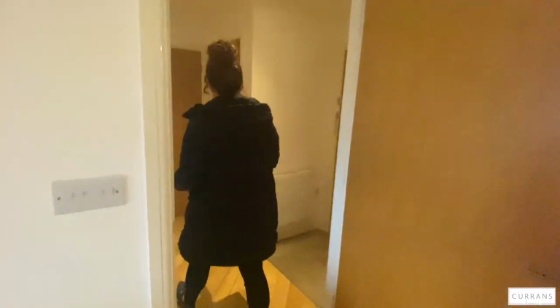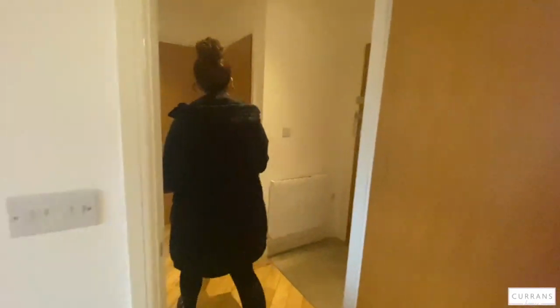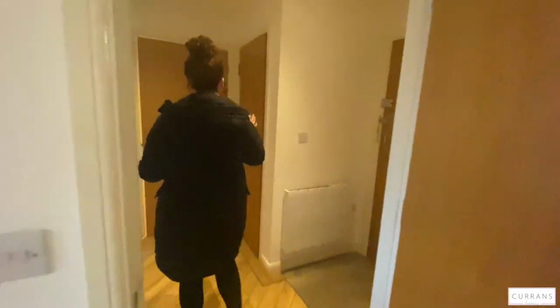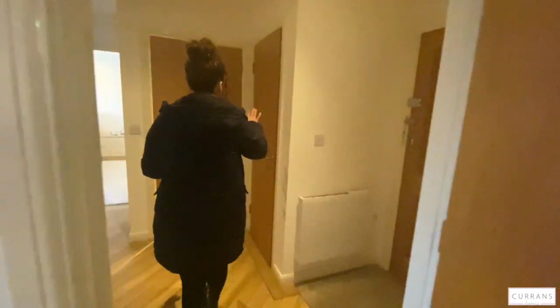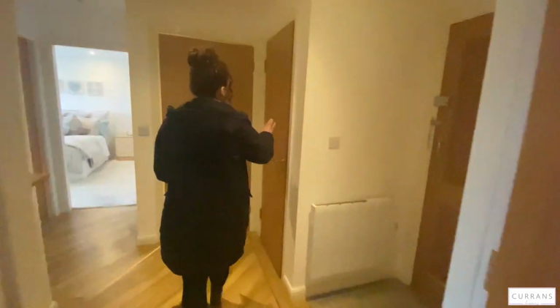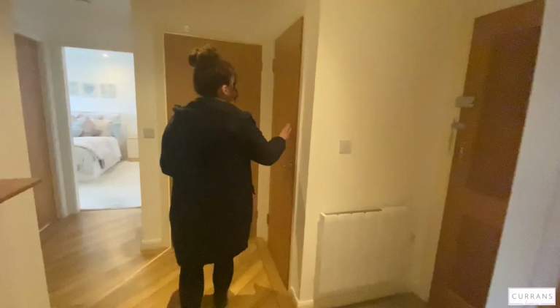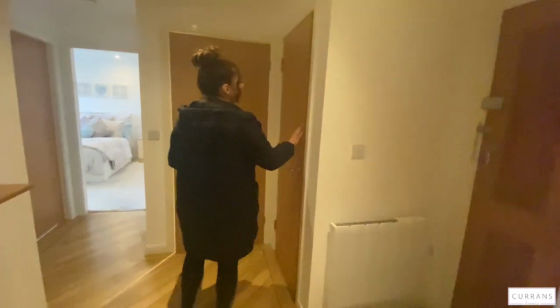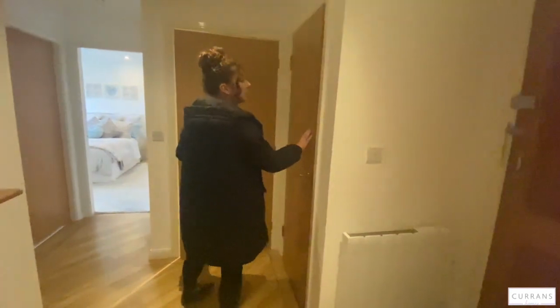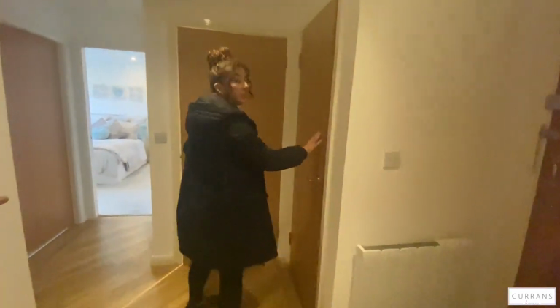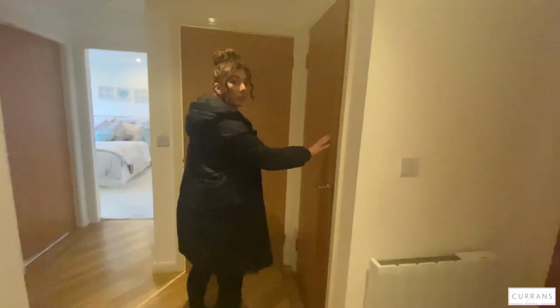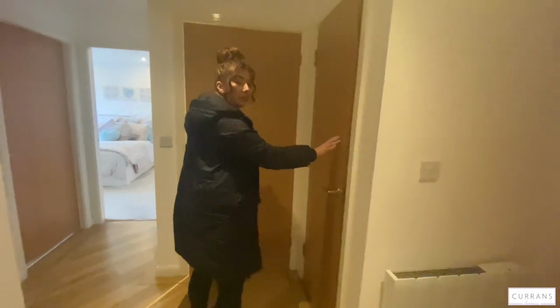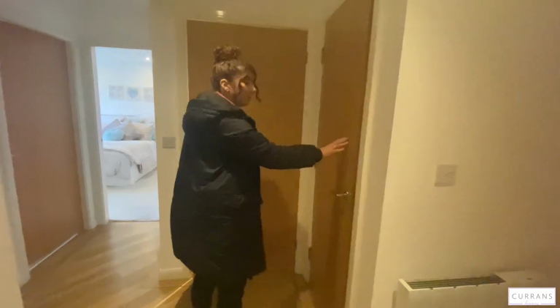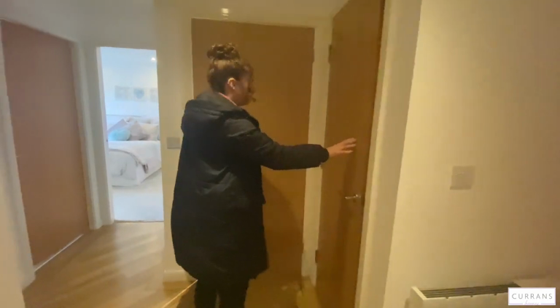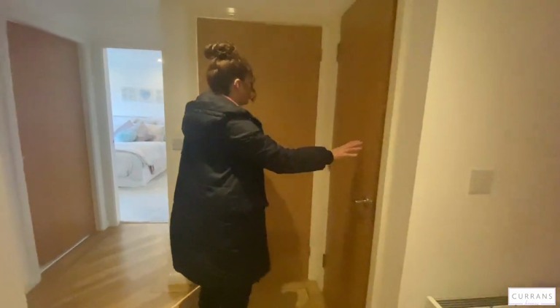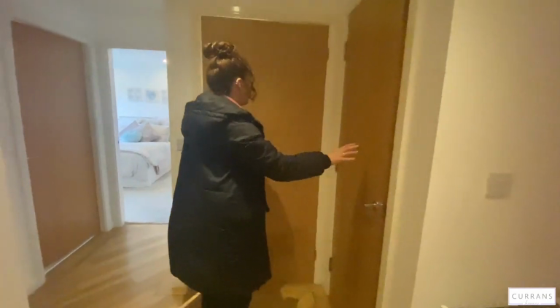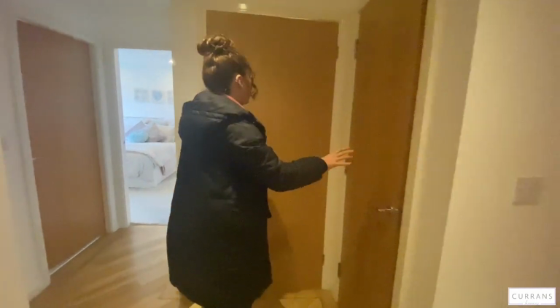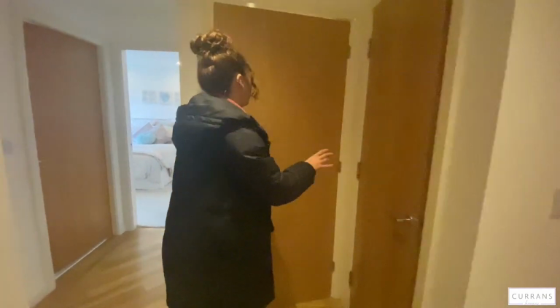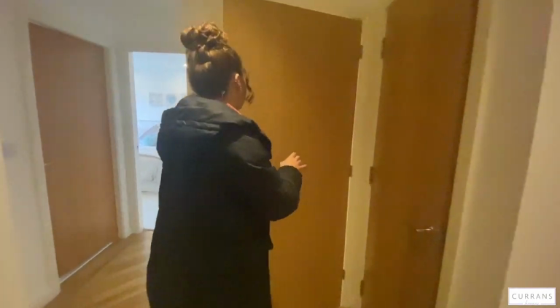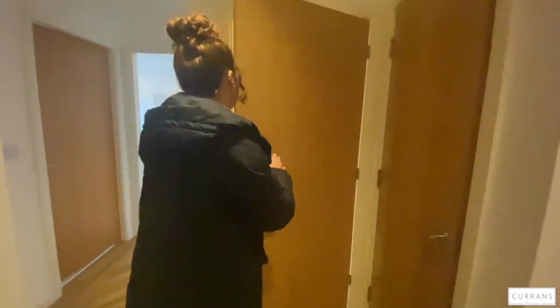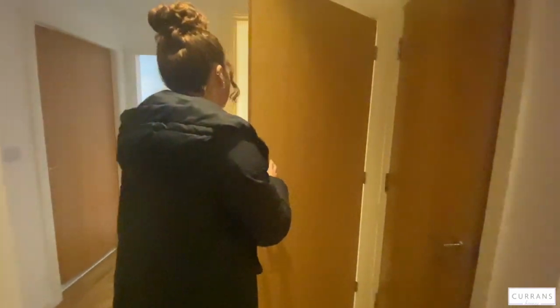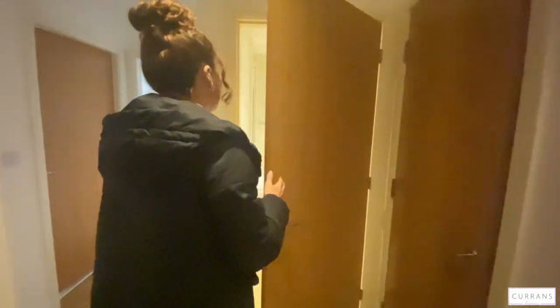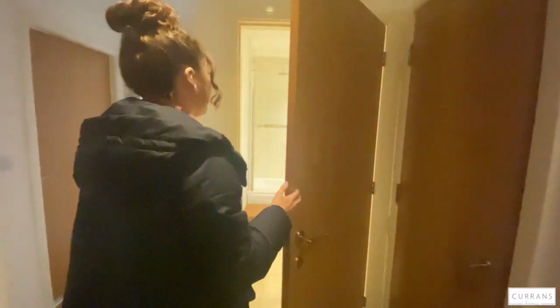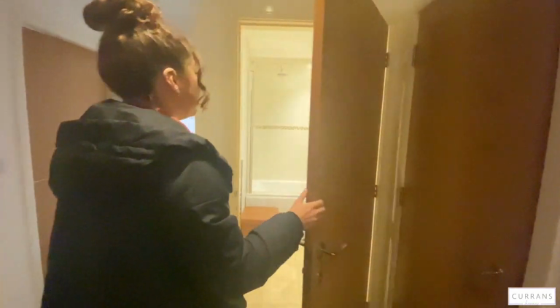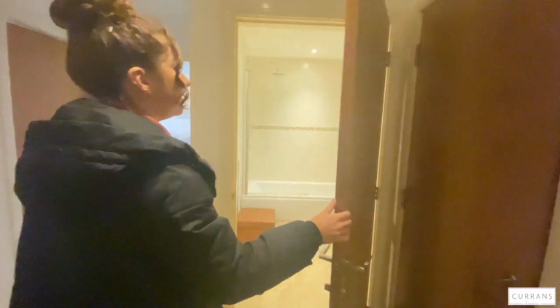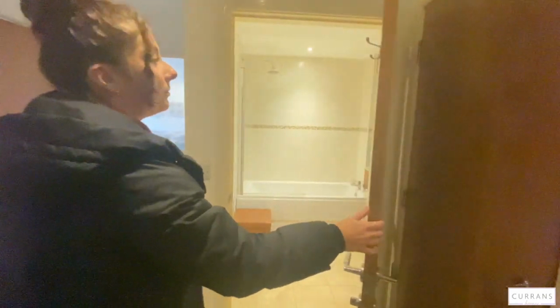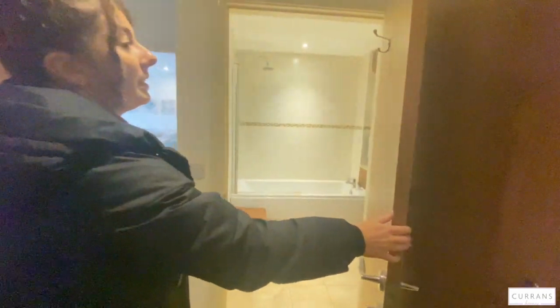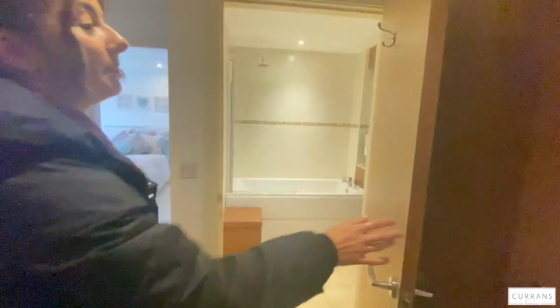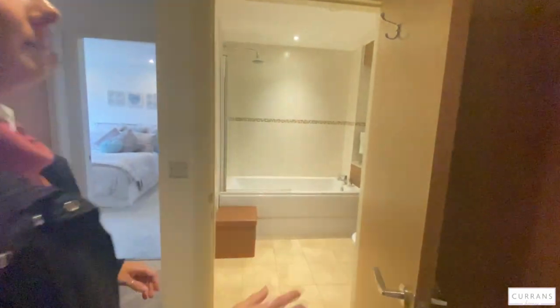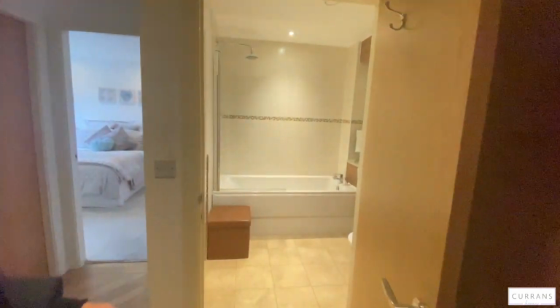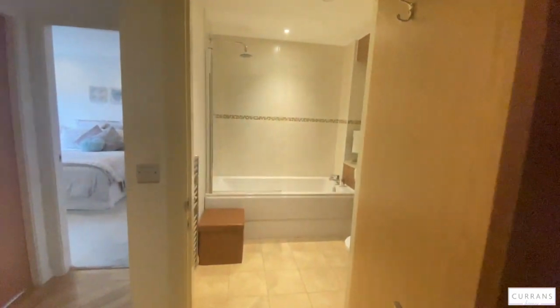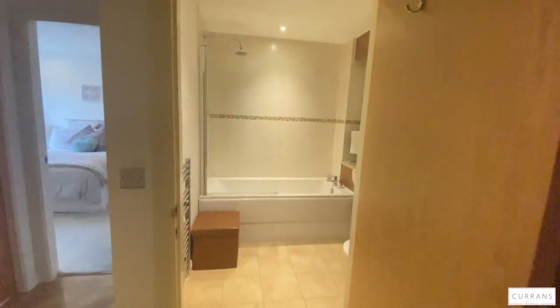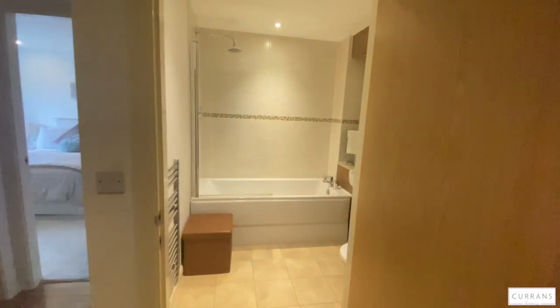In here, we've got a storage cupboard and then we go through into the main bathroom.